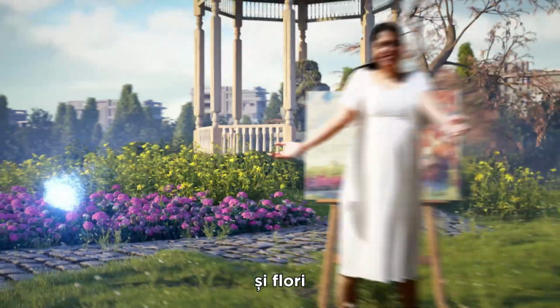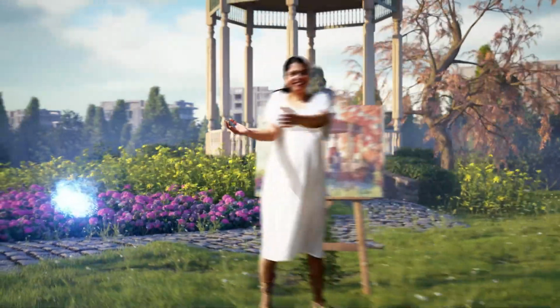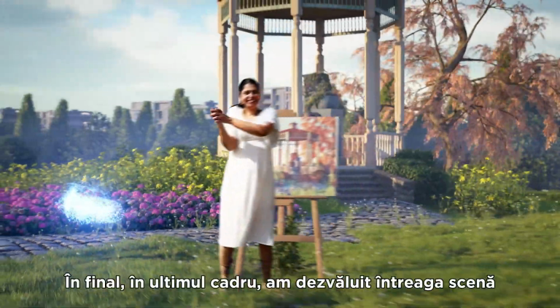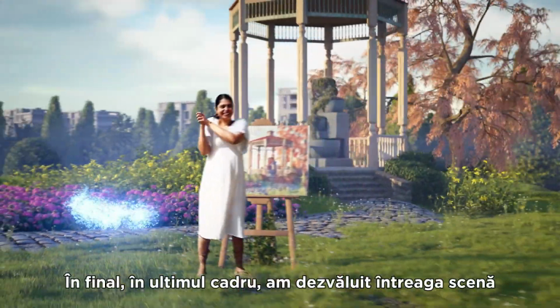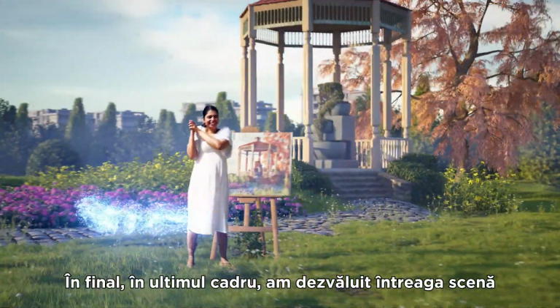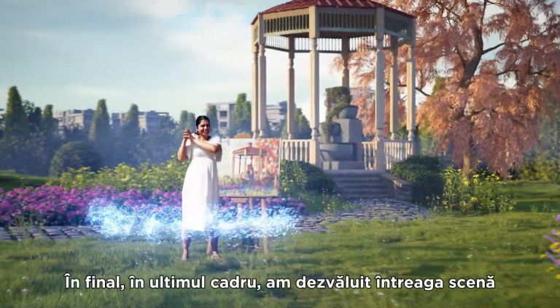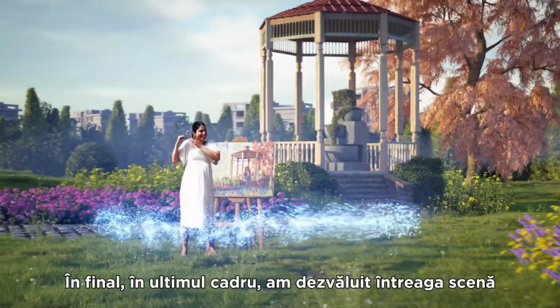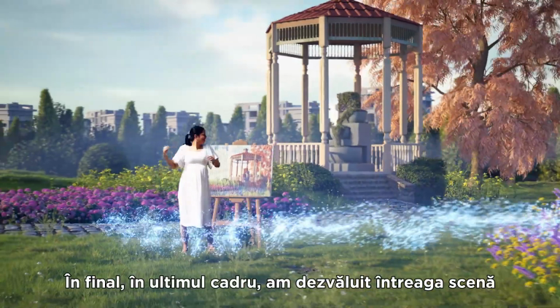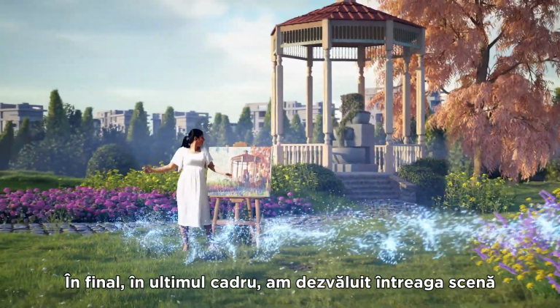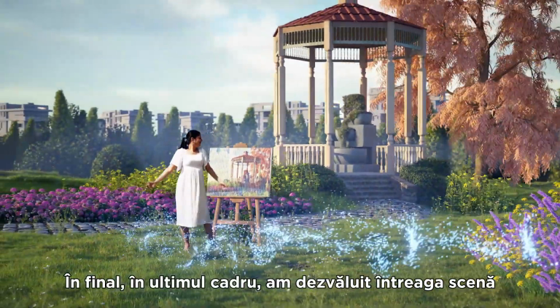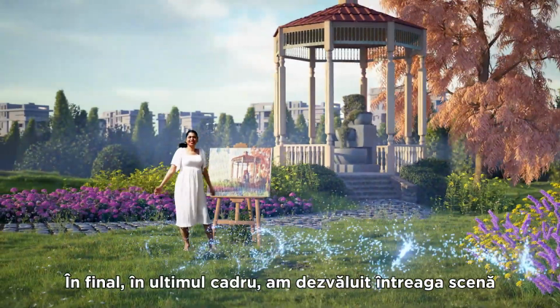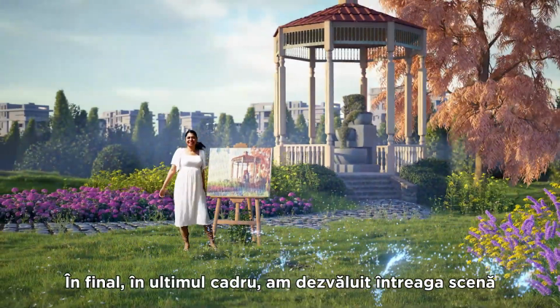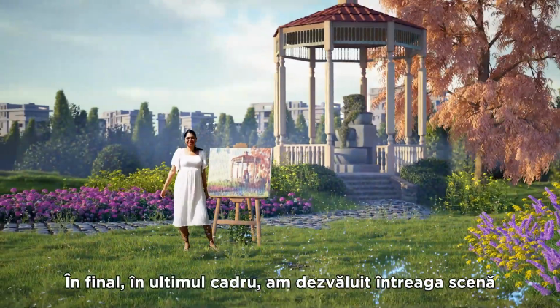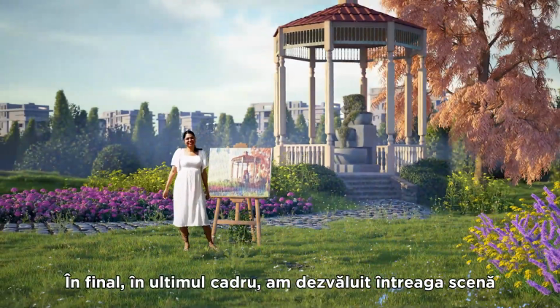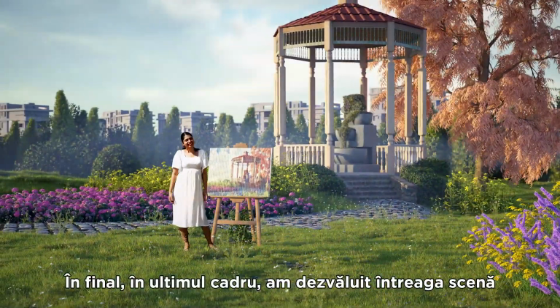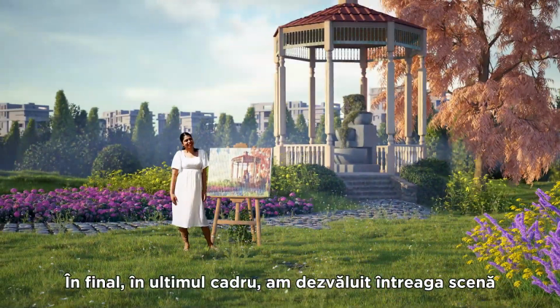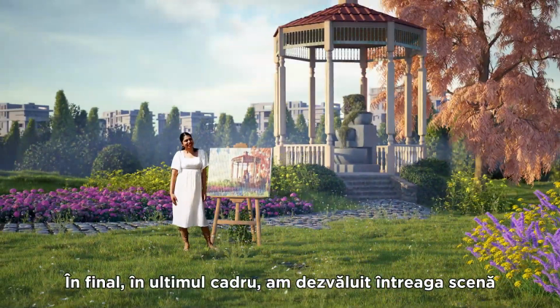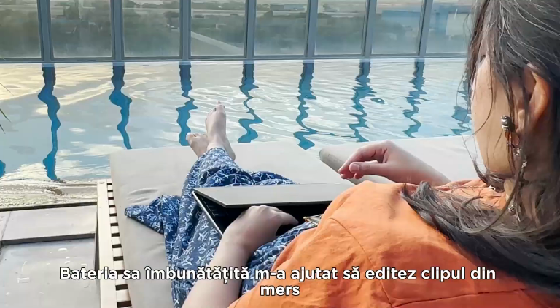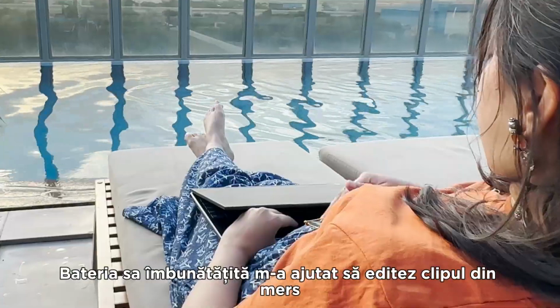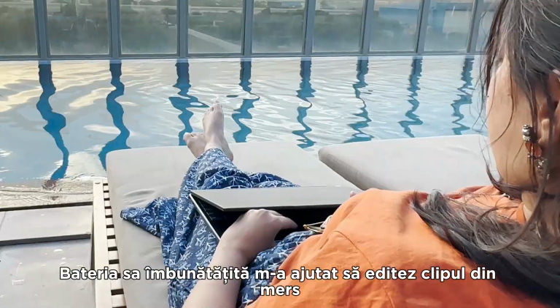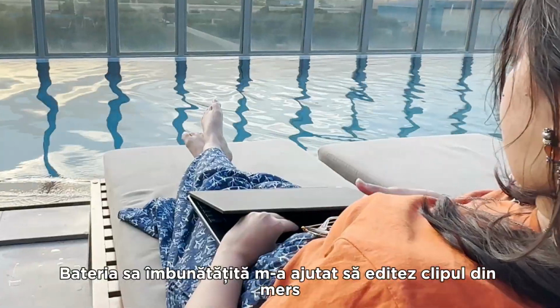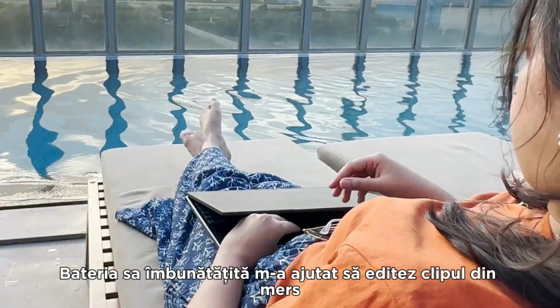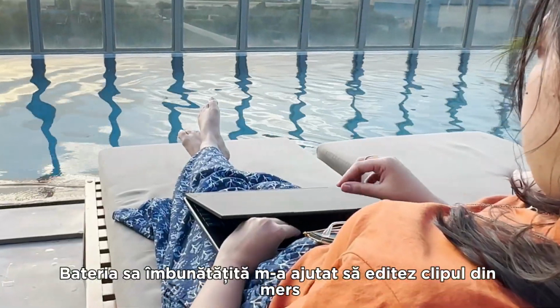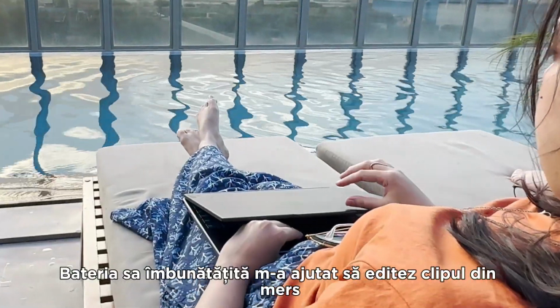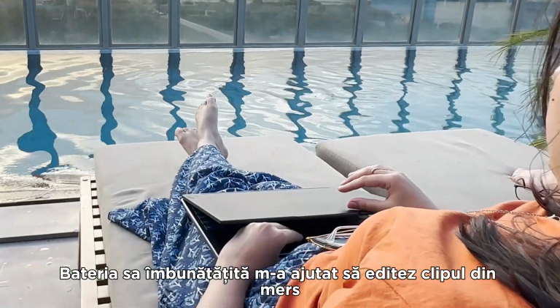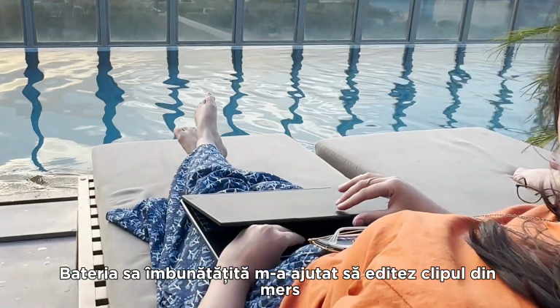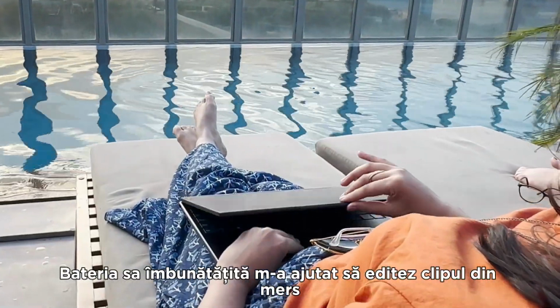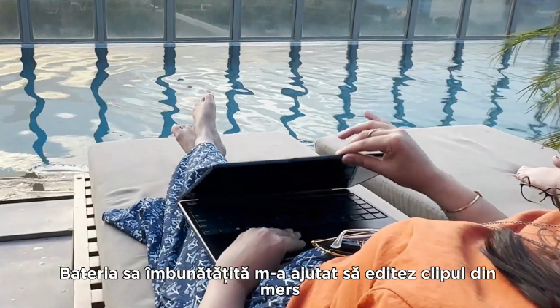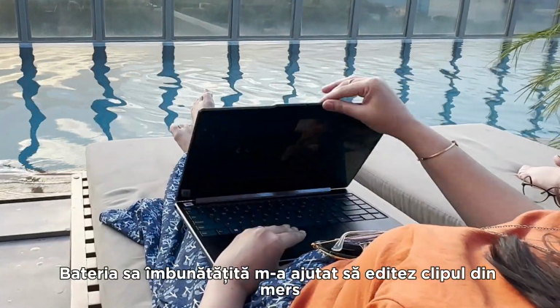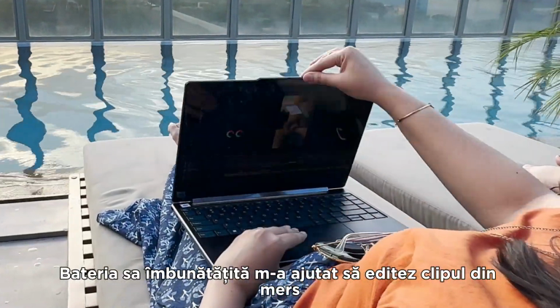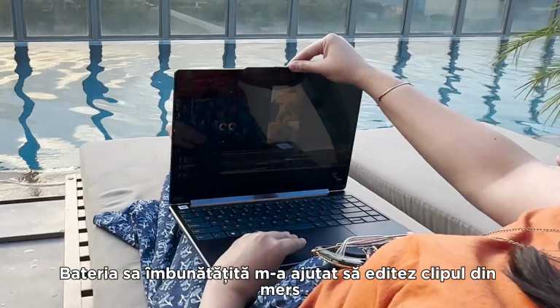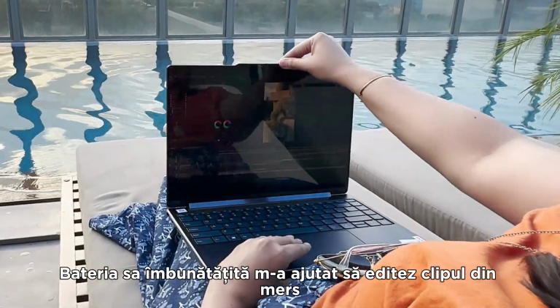Finally, in the last scene, I revealed the full setup. Its improved battery helped me edit the video on the go.